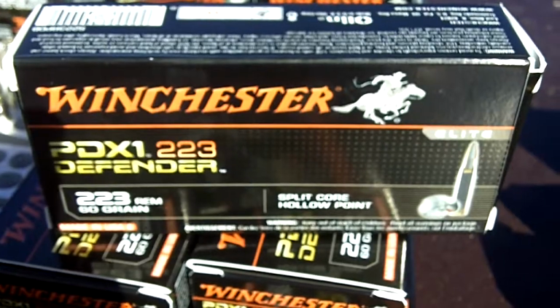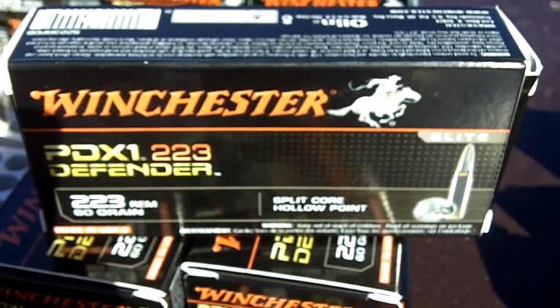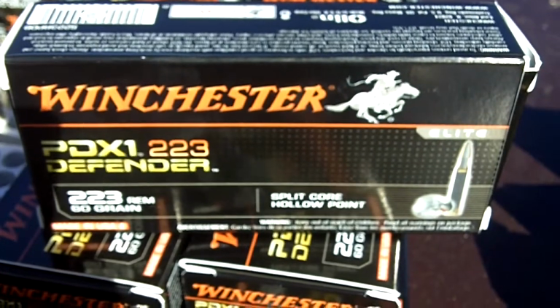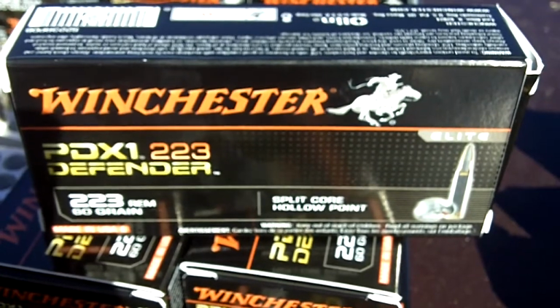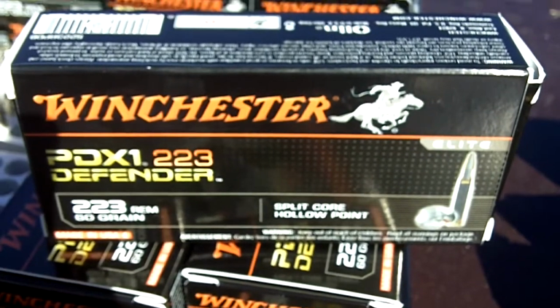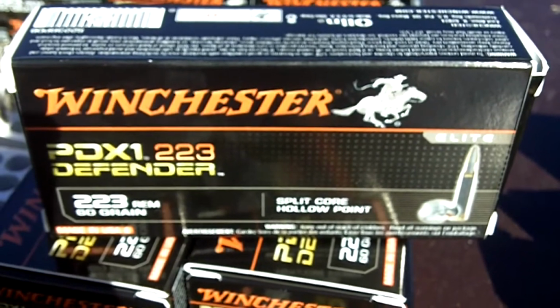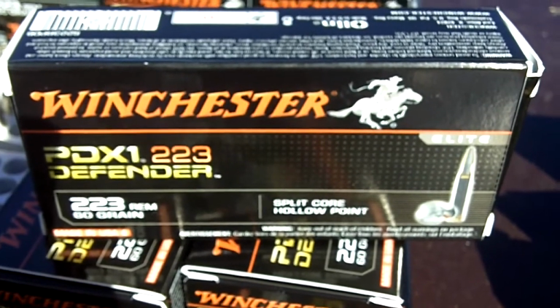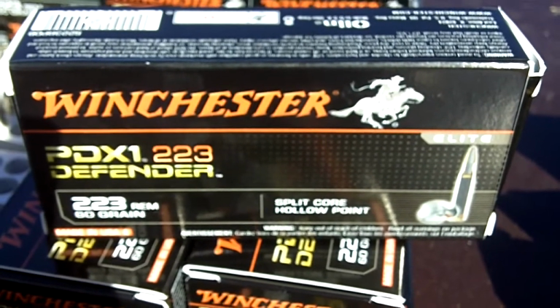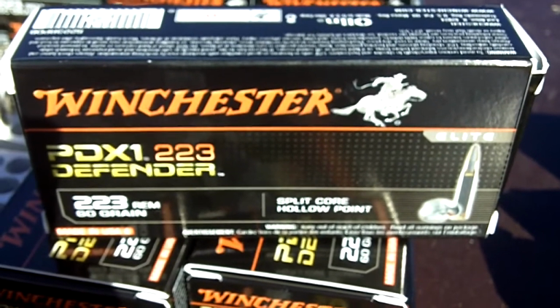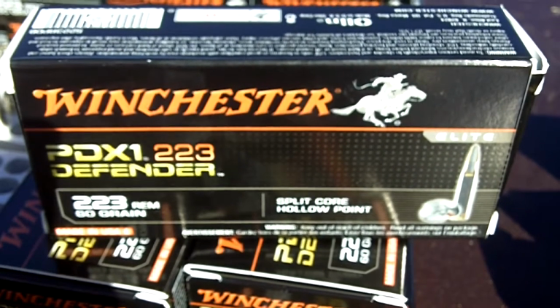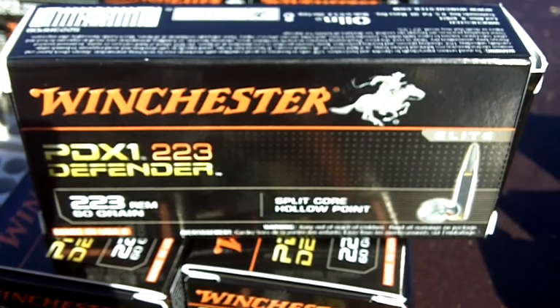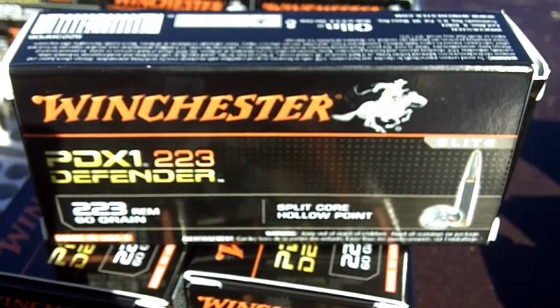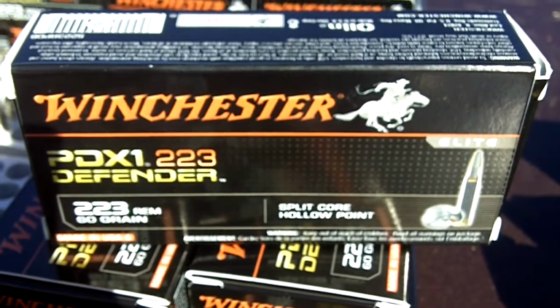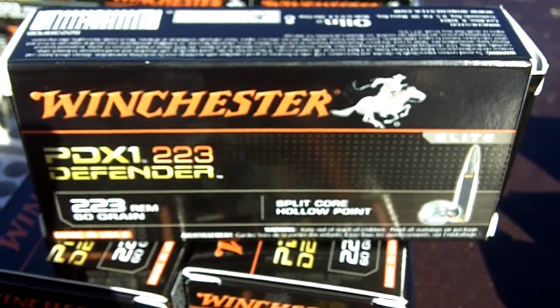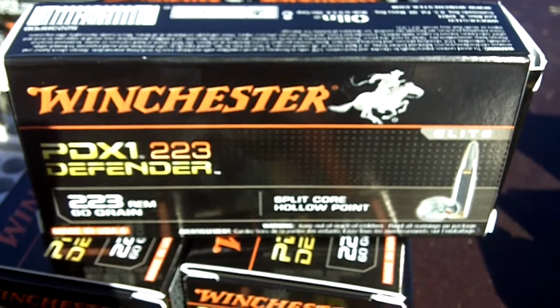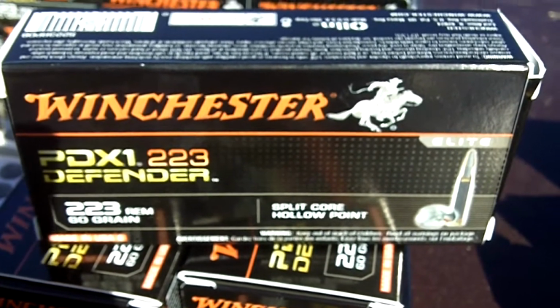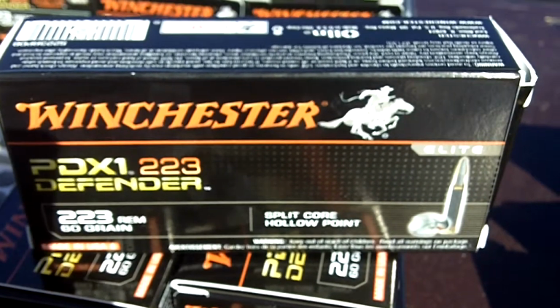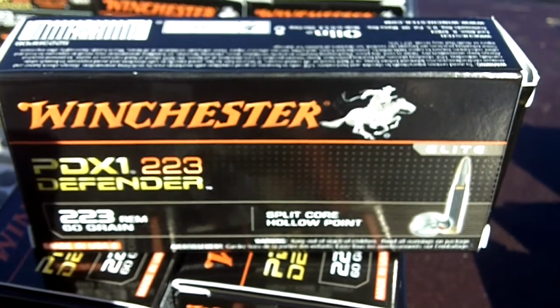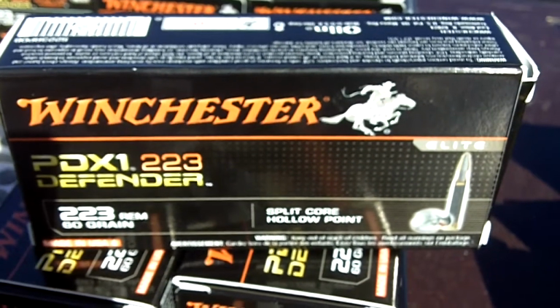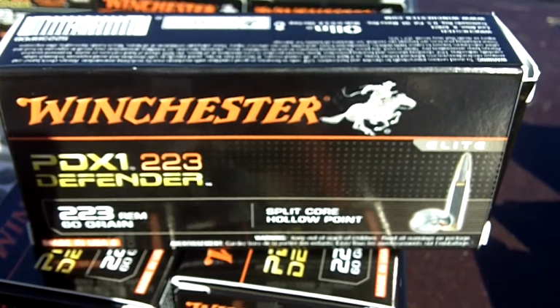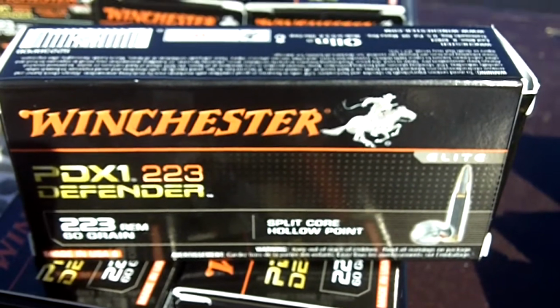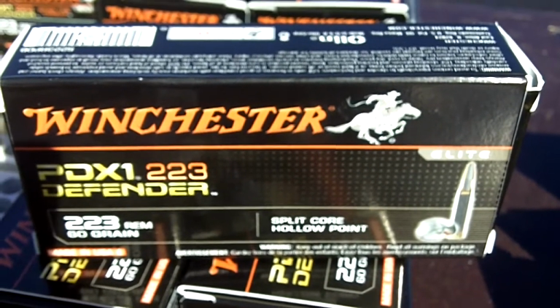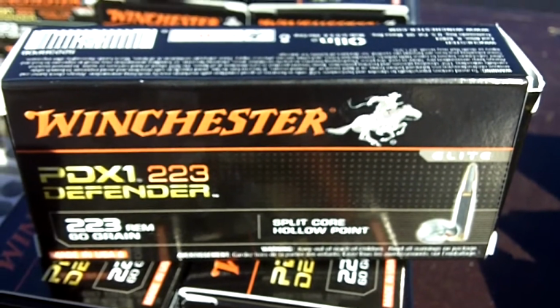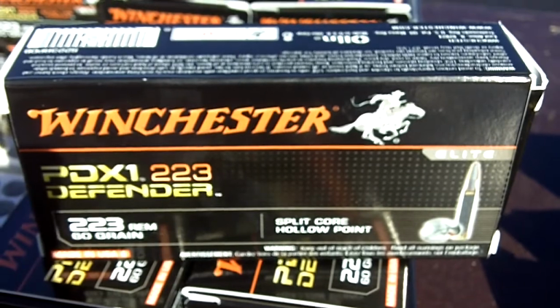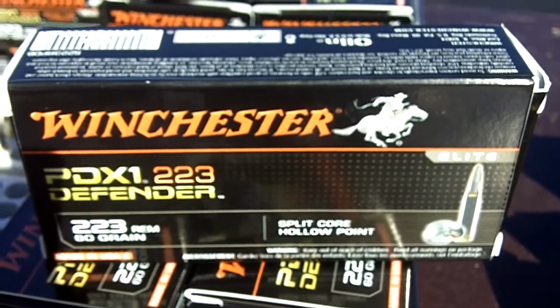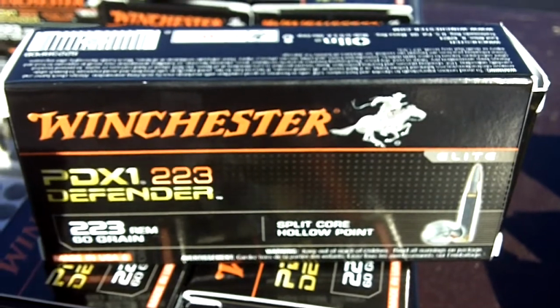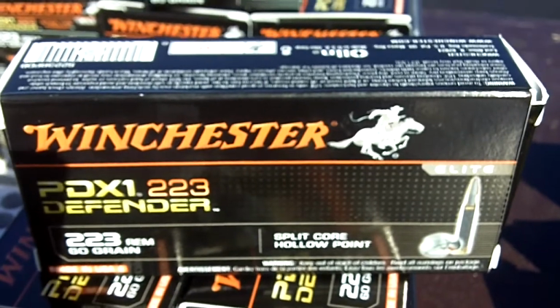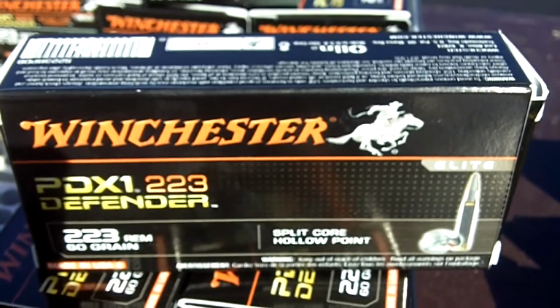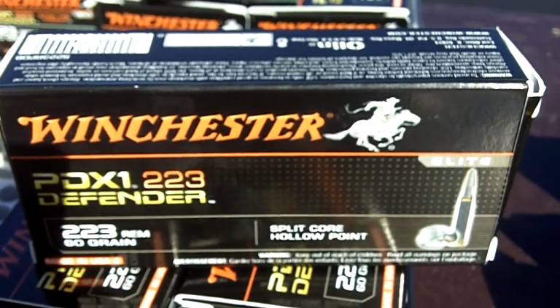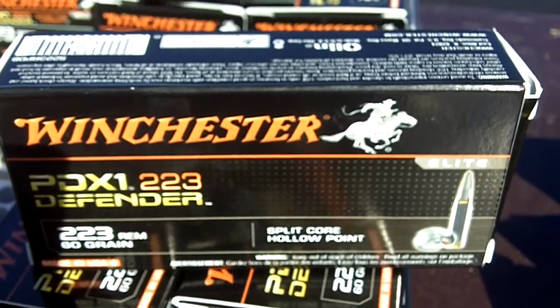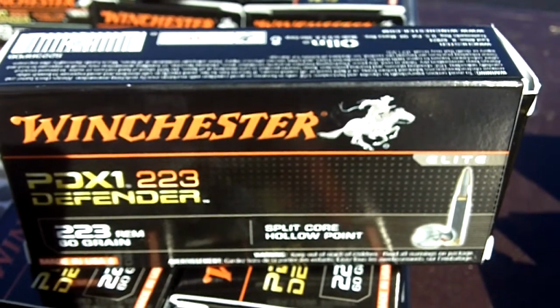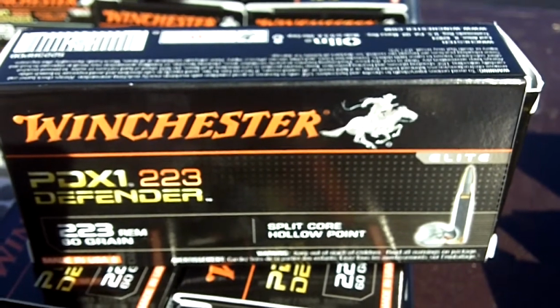This is the Winchester PDX-1 .223 Defender, split-core hollow point ammunition.